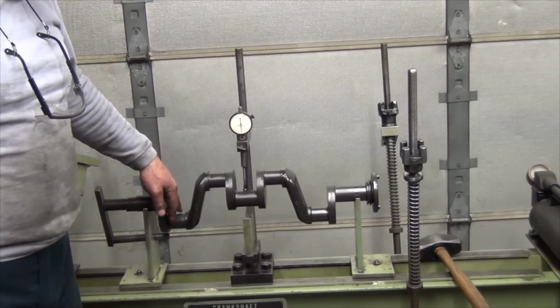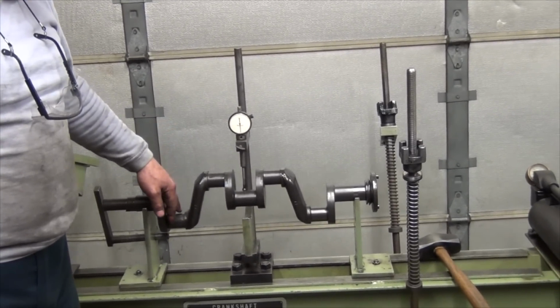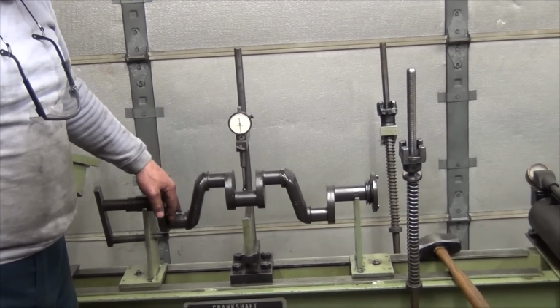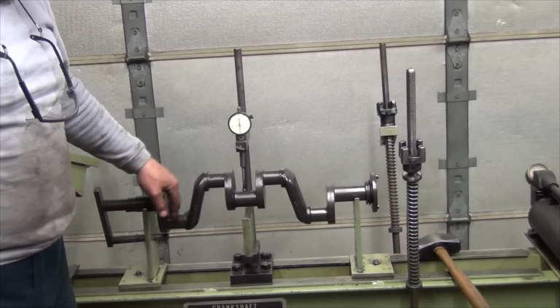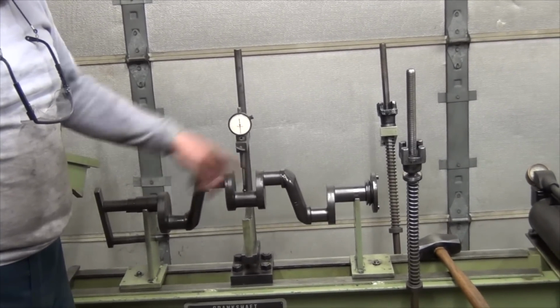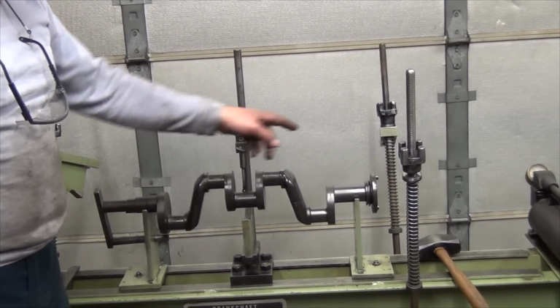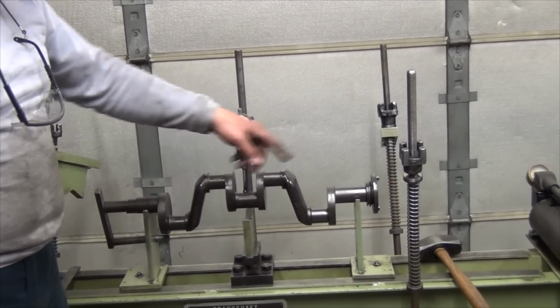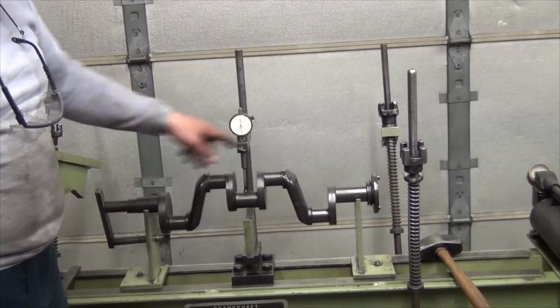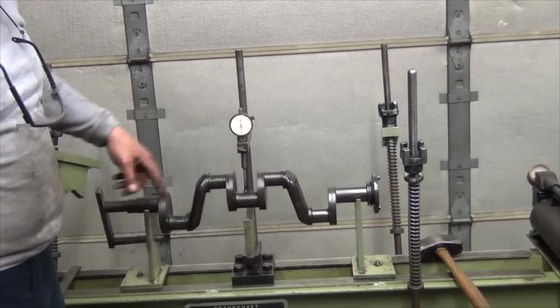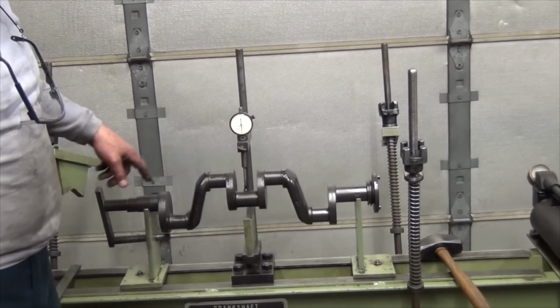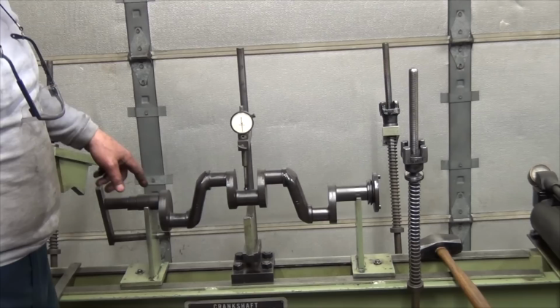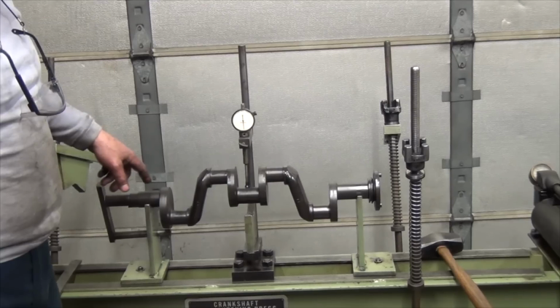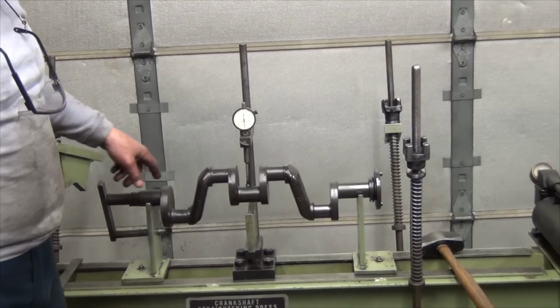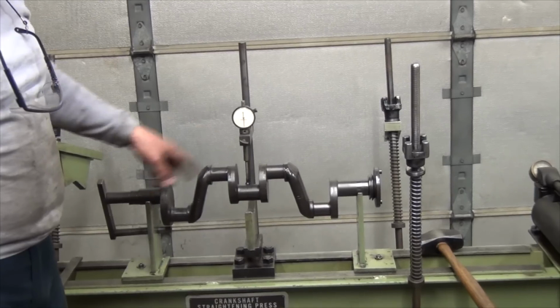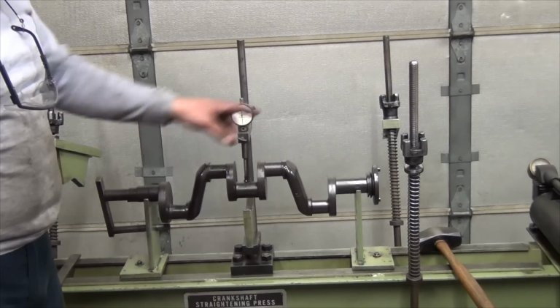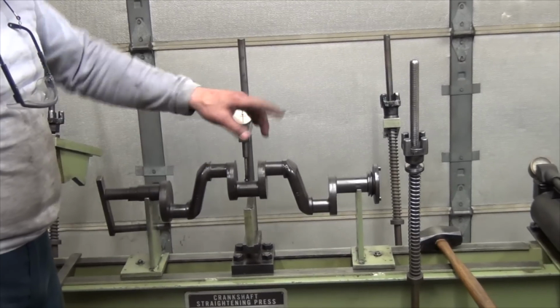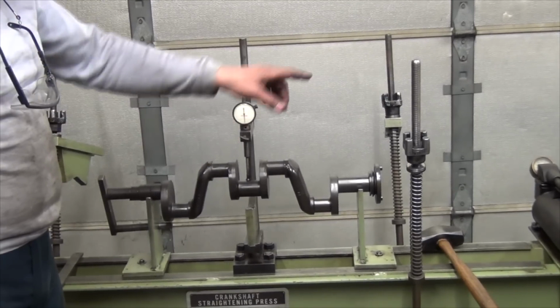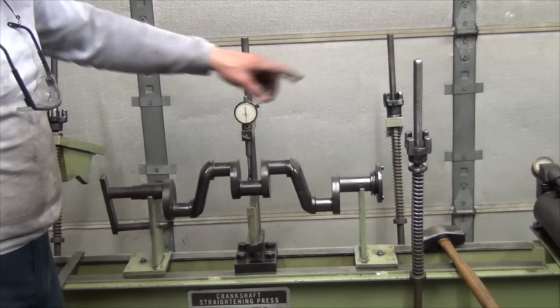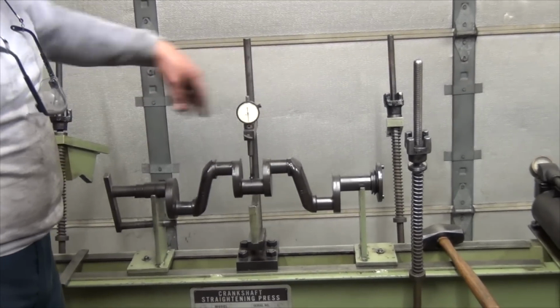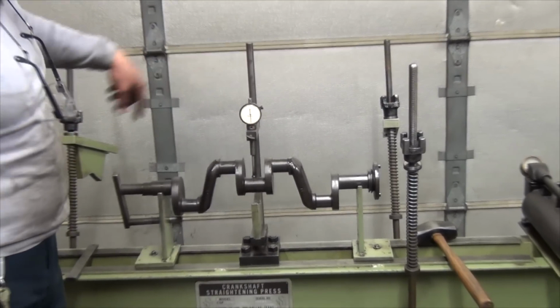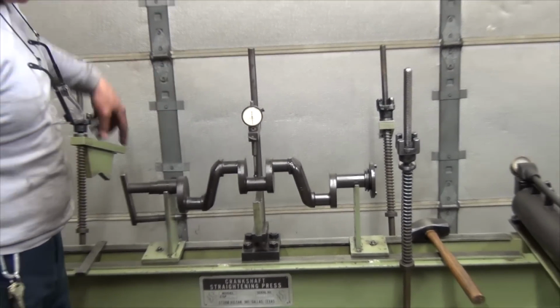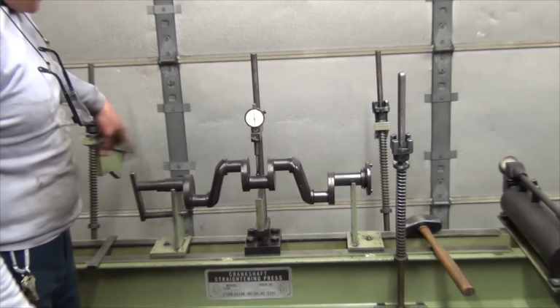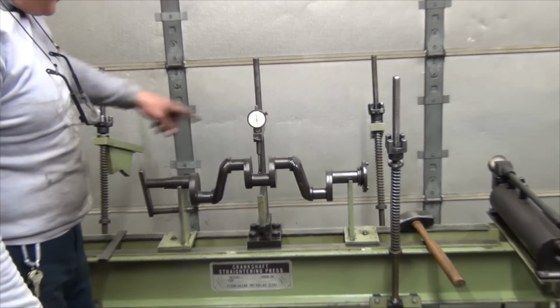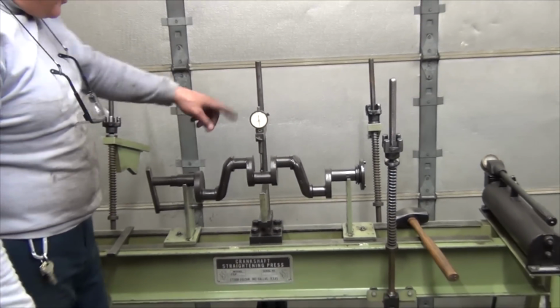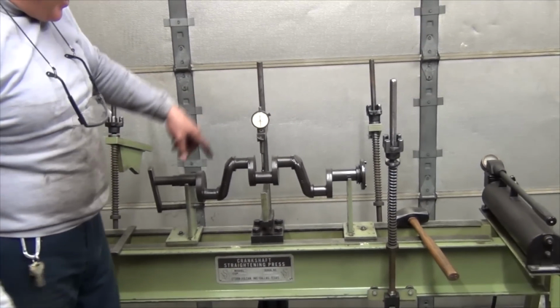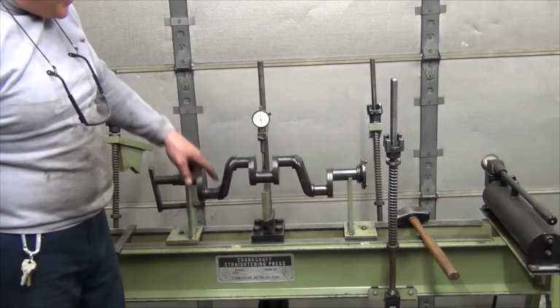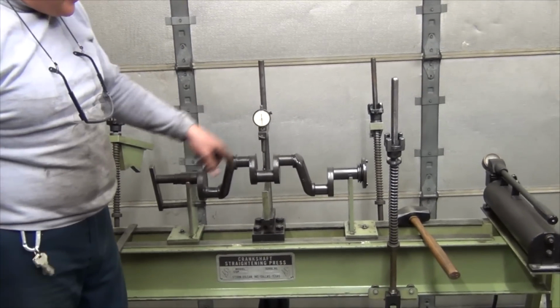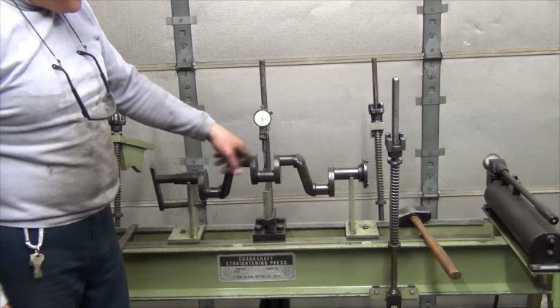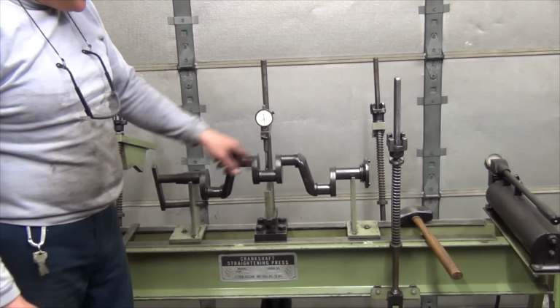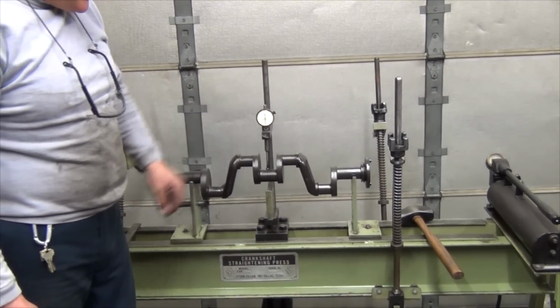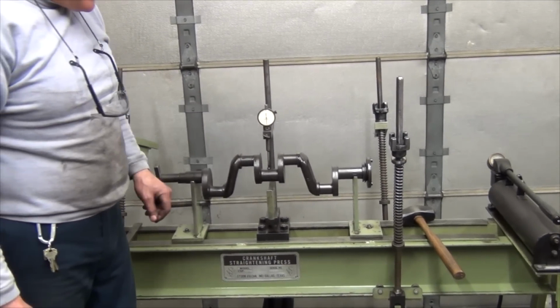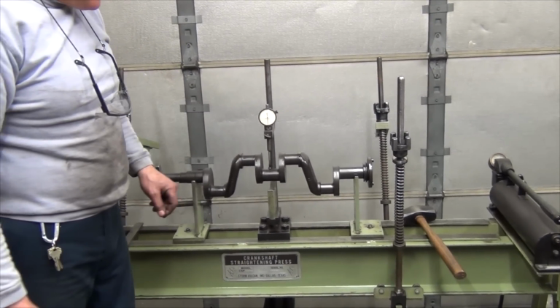So the next step is, basically, I'll clamp either end of the crank and then we'll straighten it.